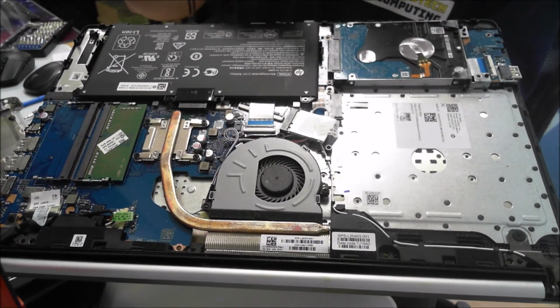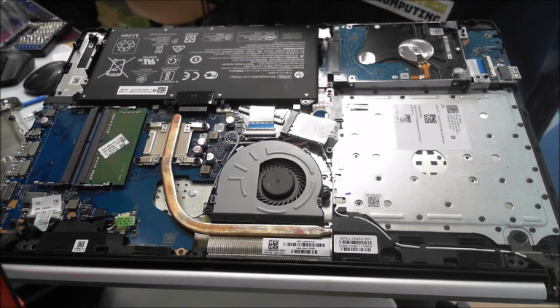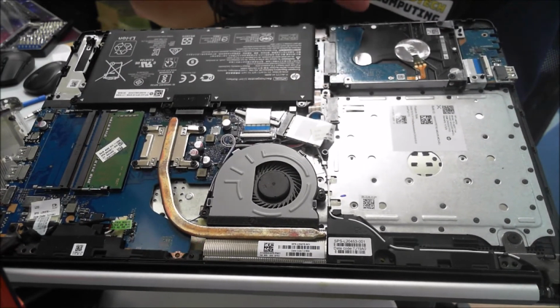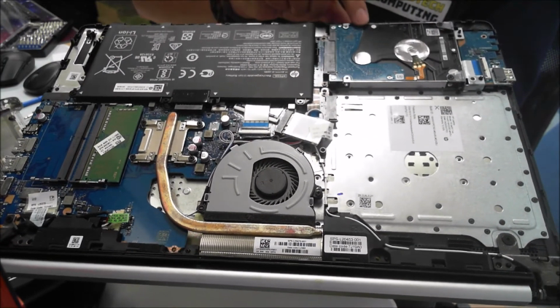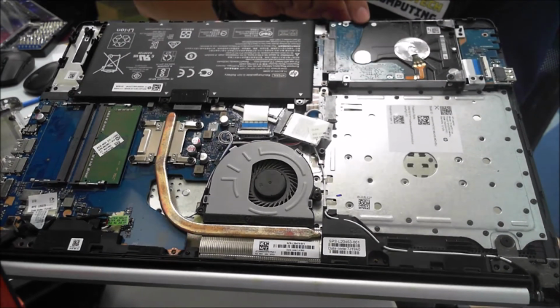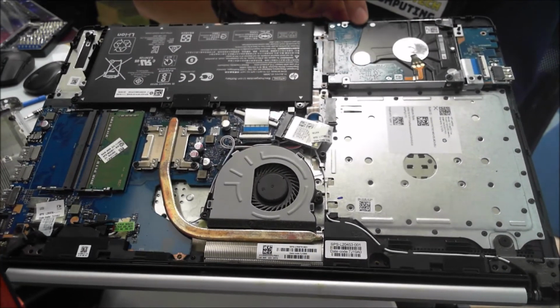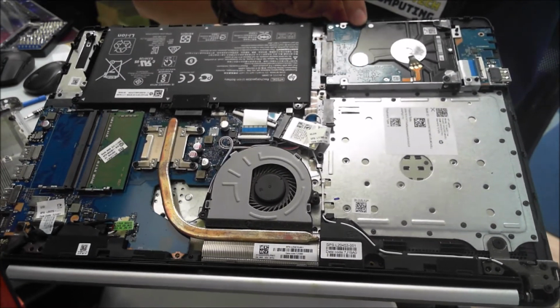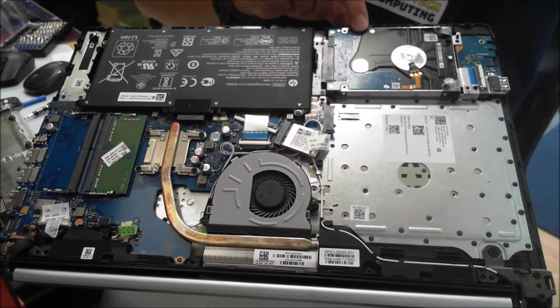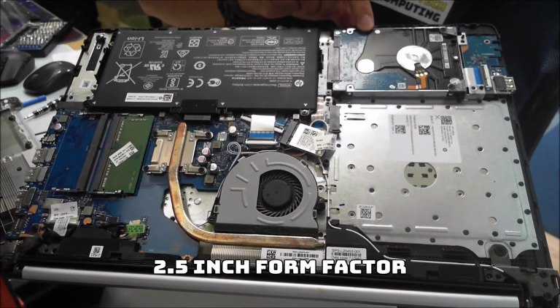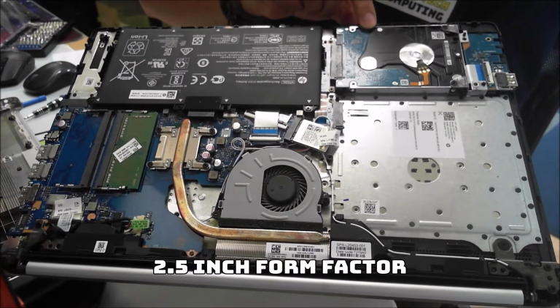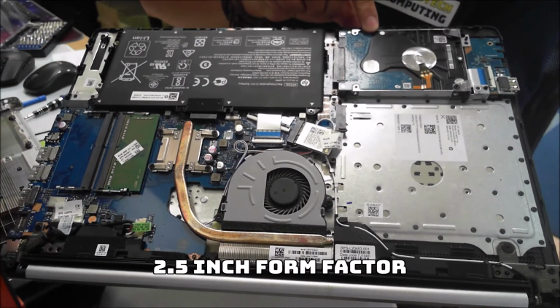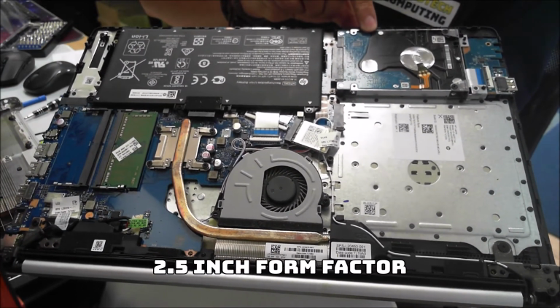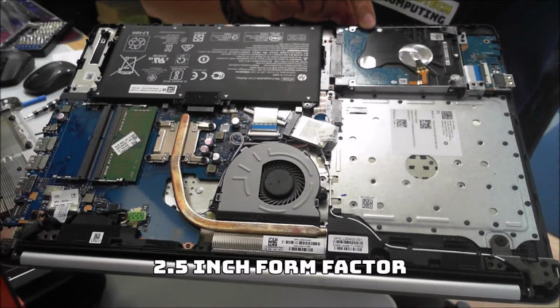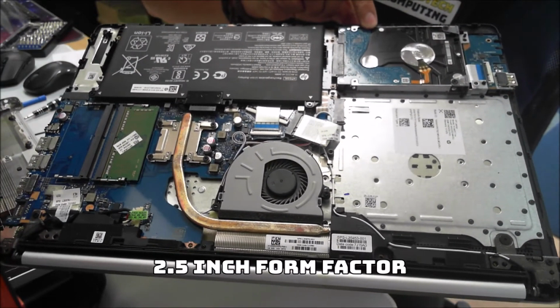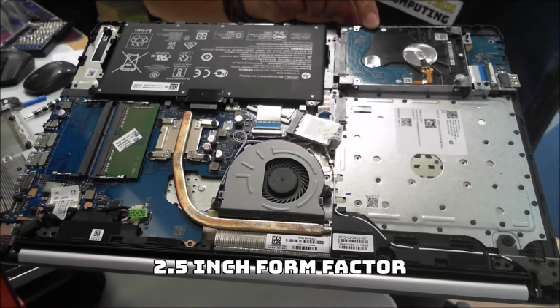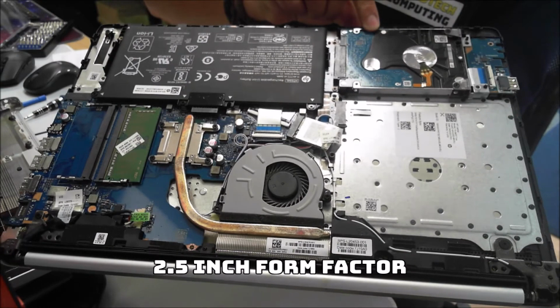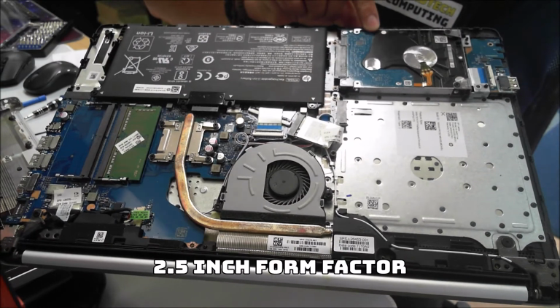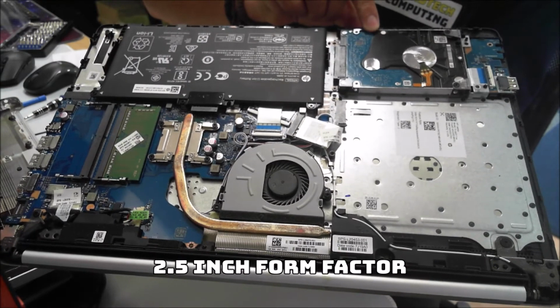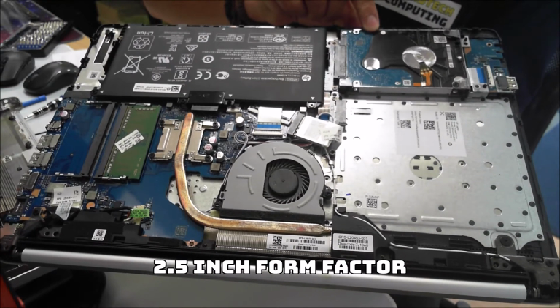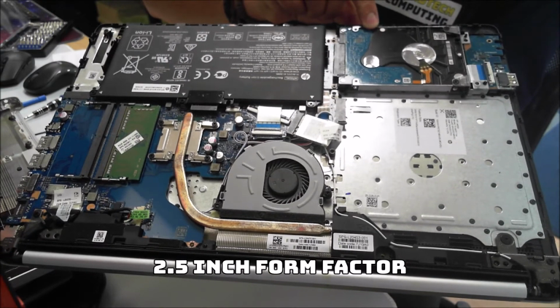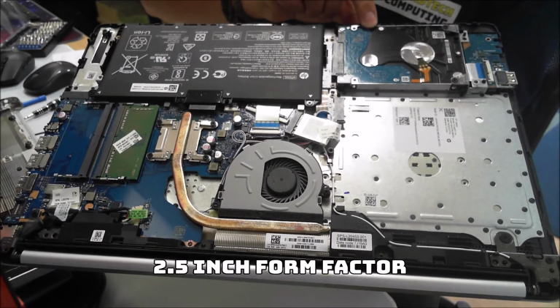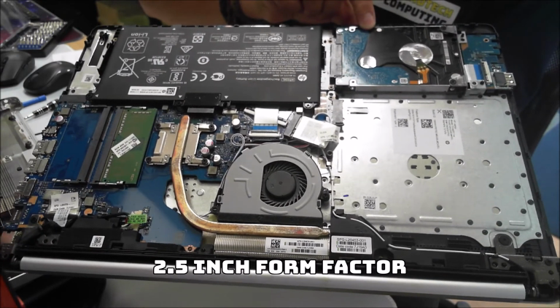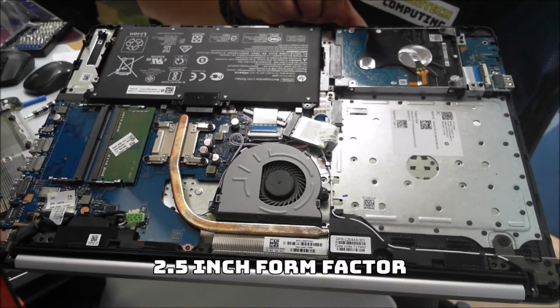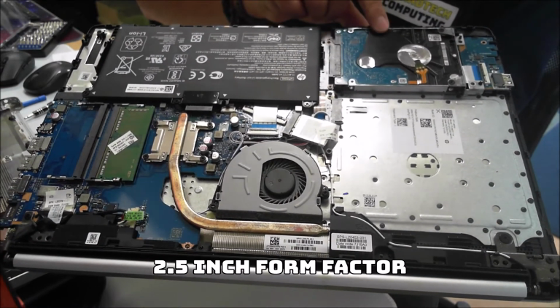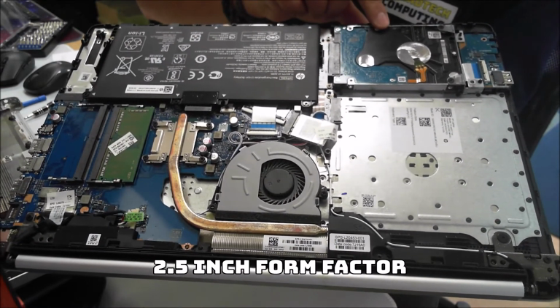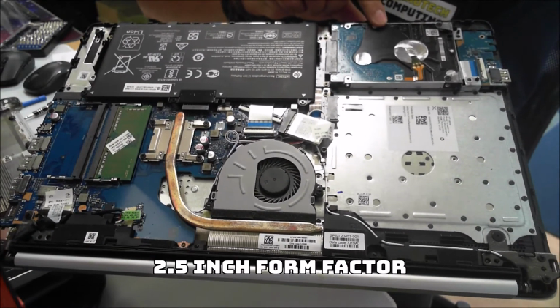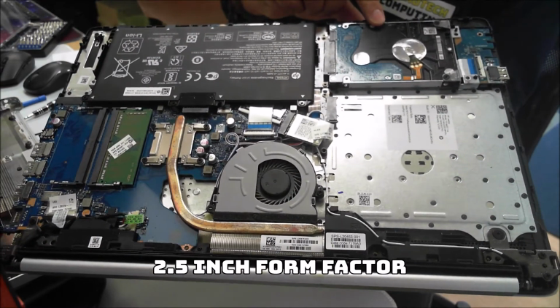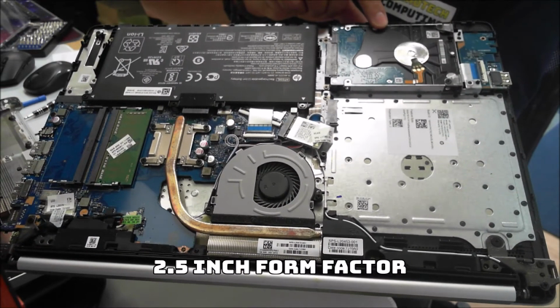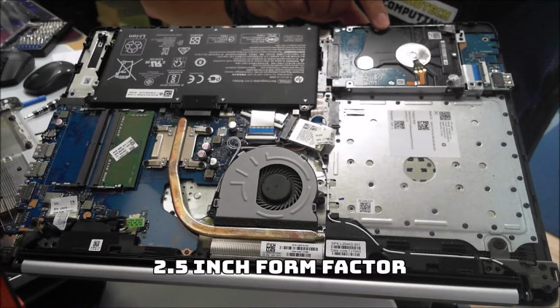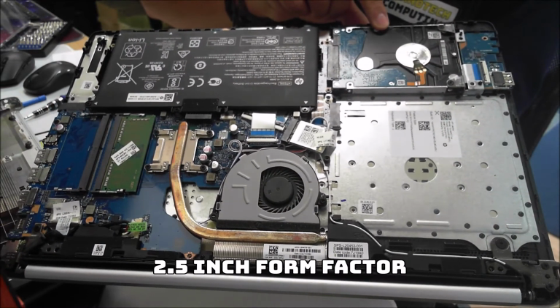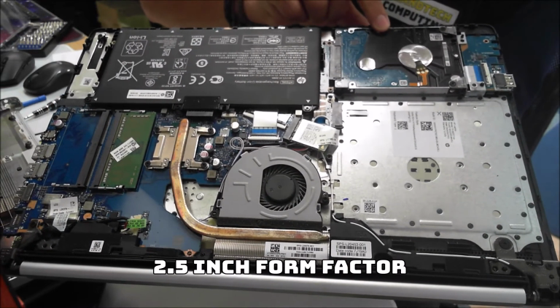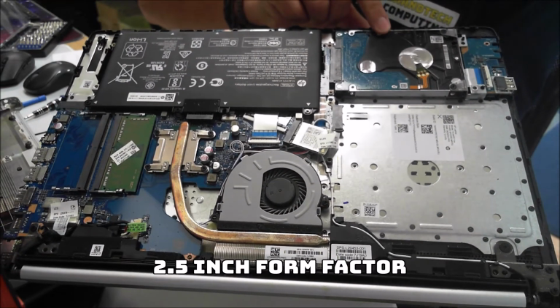We've got the hard drive here, which is what we're going to be taking out today and replacing with an SSD, because as you can see this is an old style mechanical hard drive.